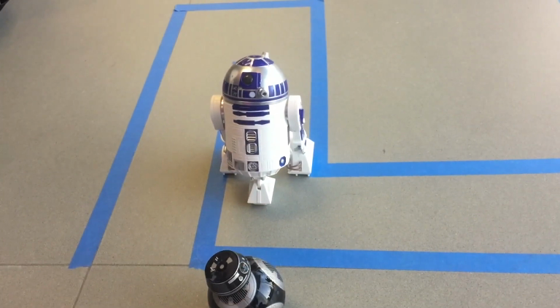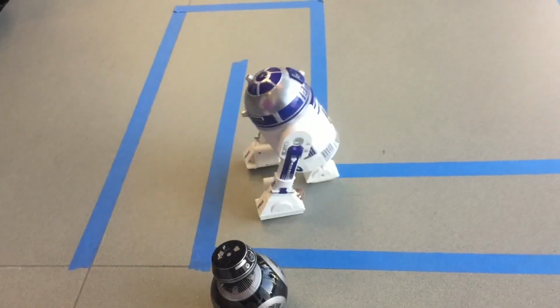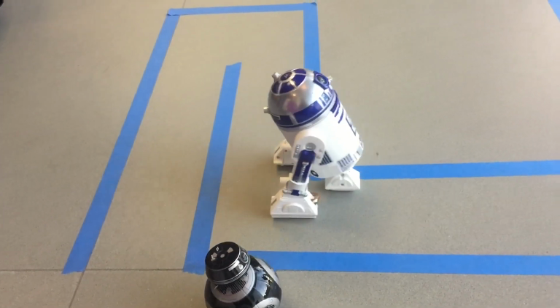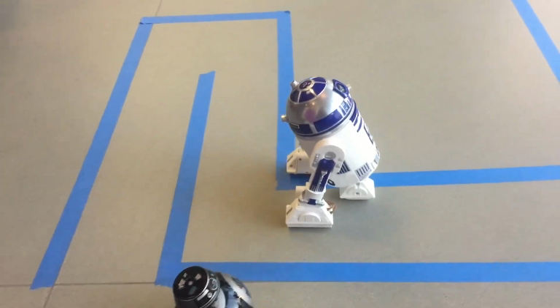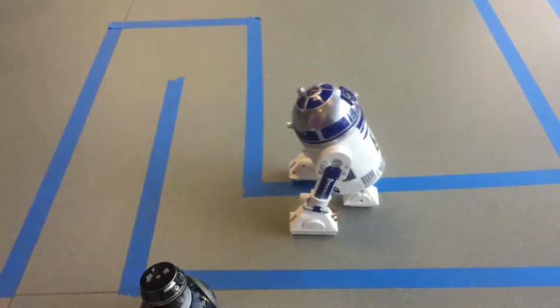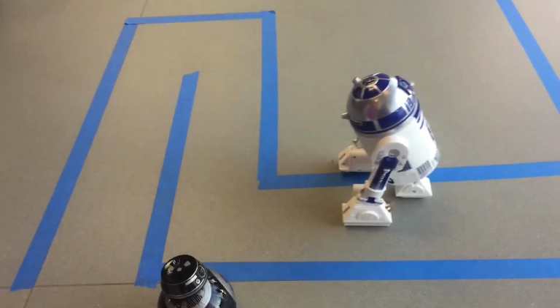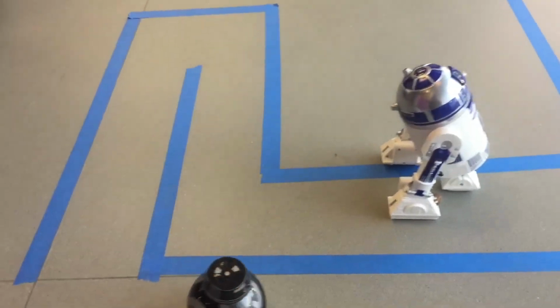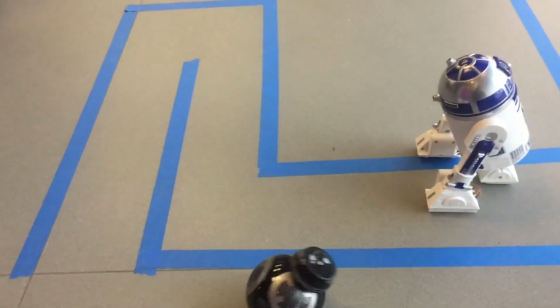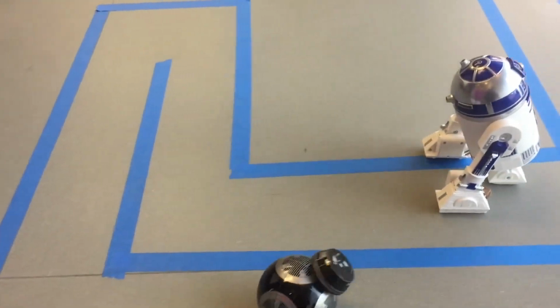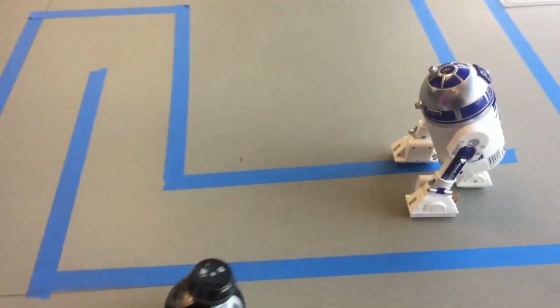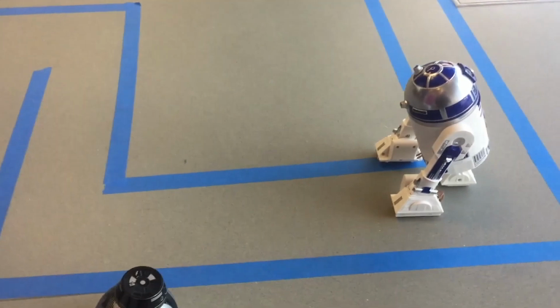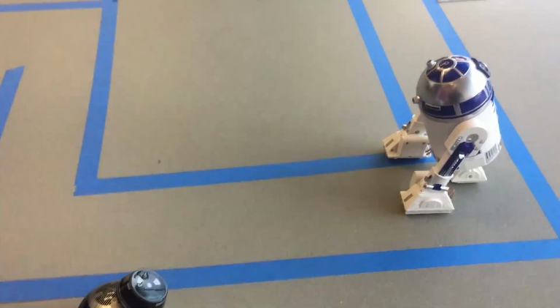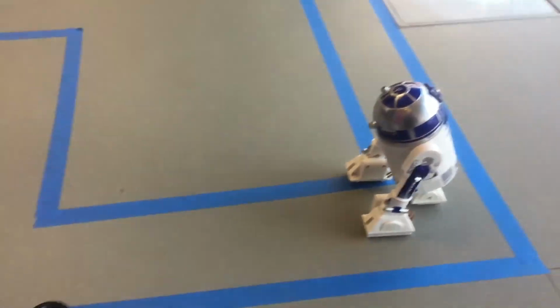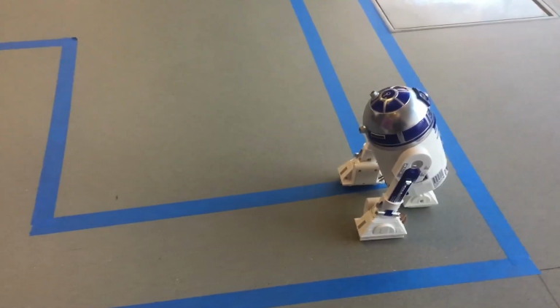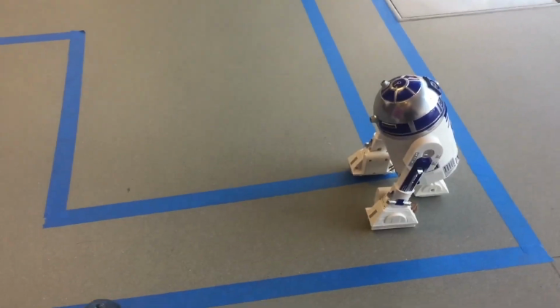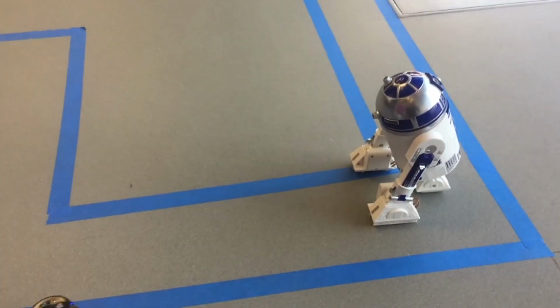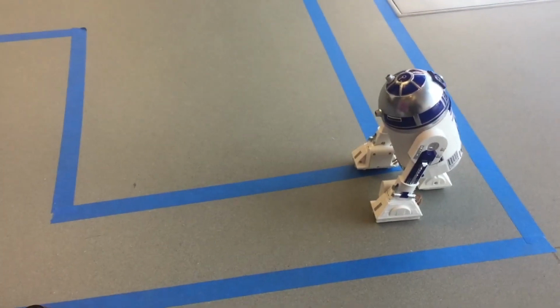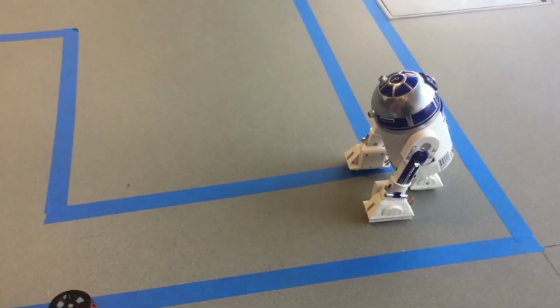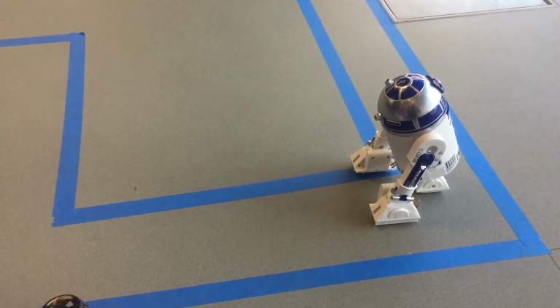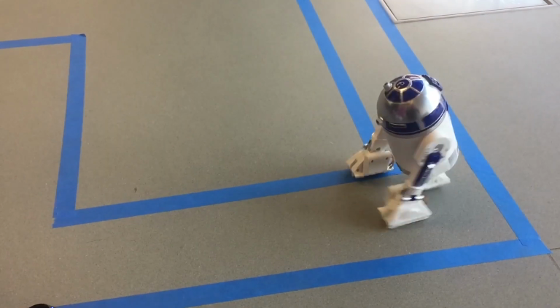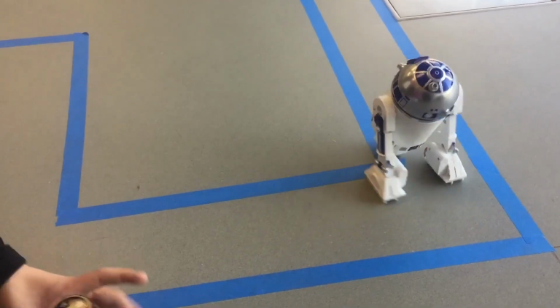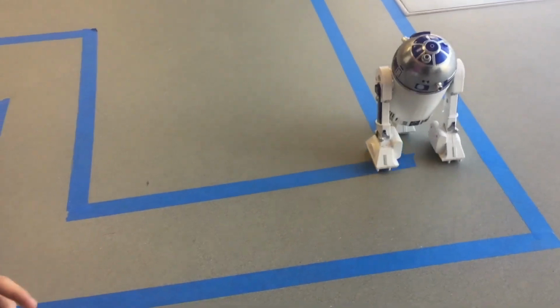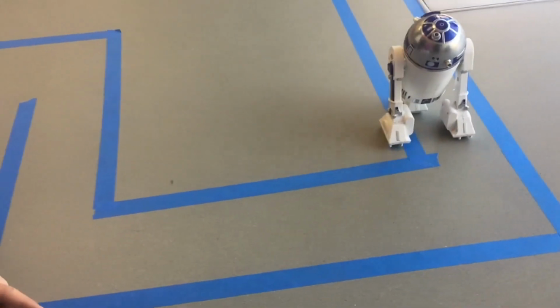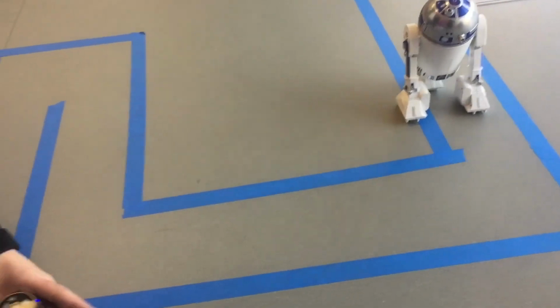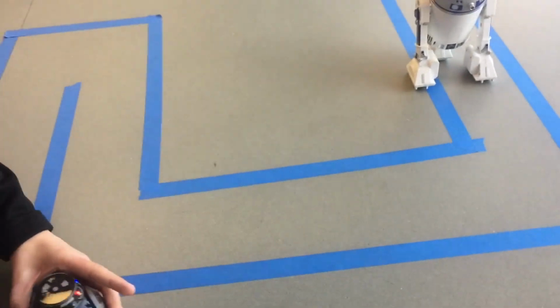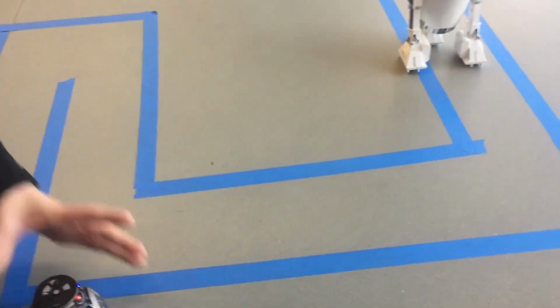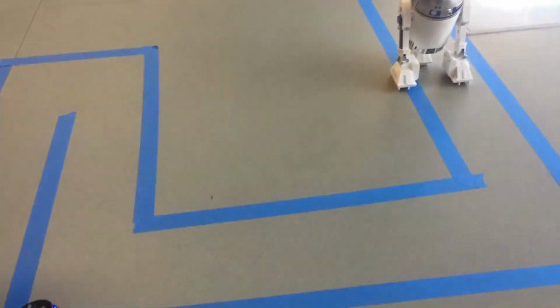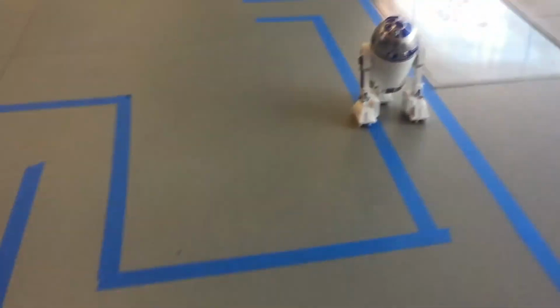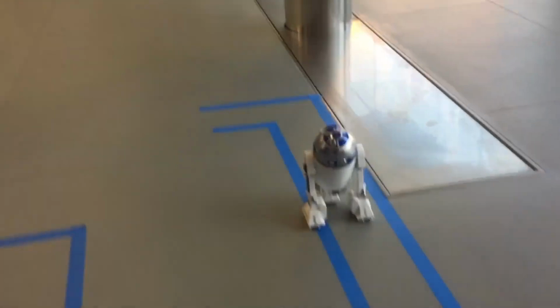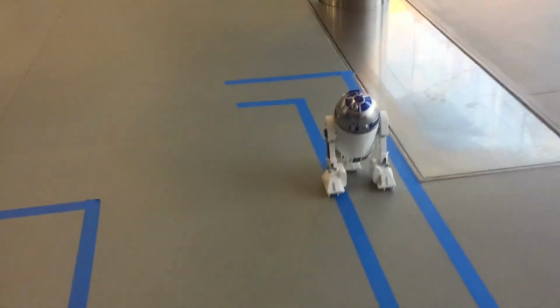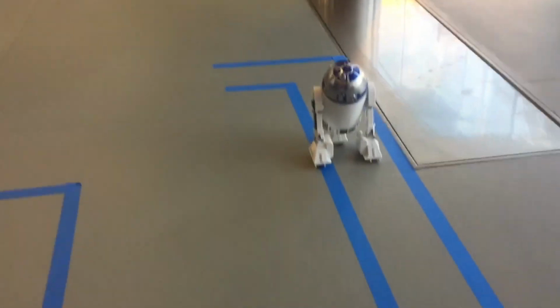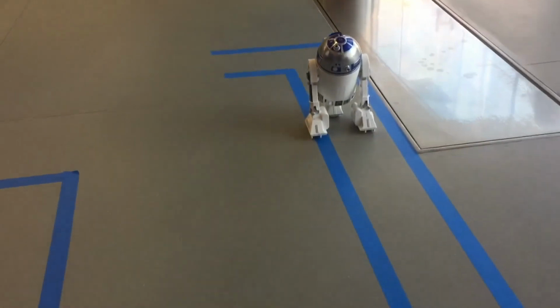Once you figure out the basic moves, it's really fun to challenge yourself with more difficult coding.